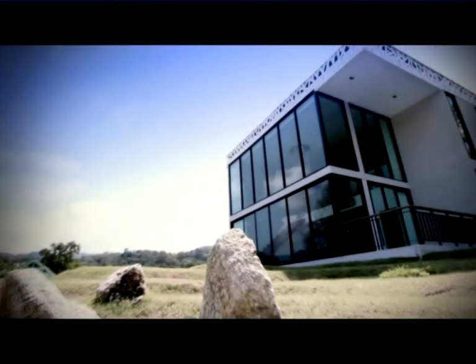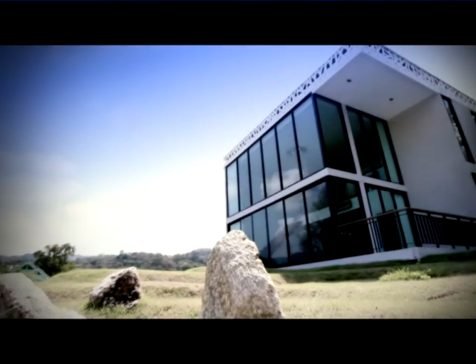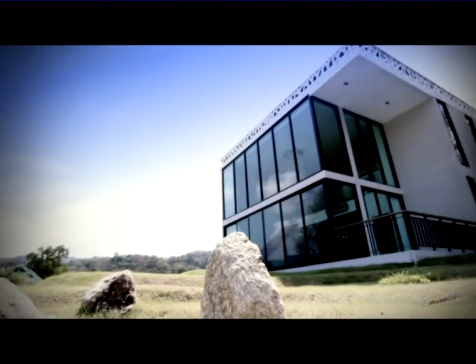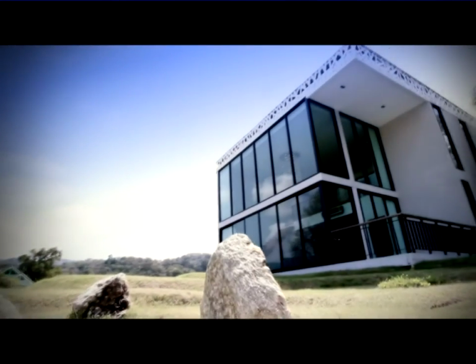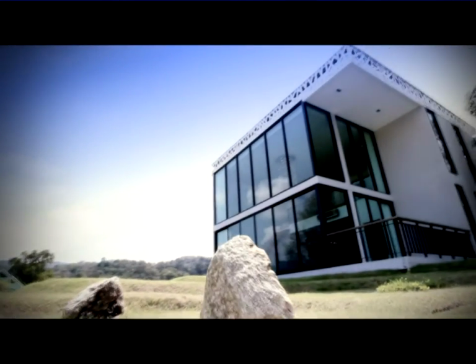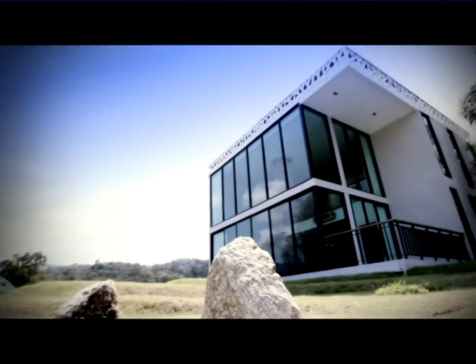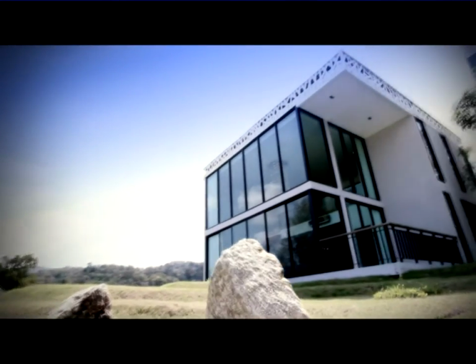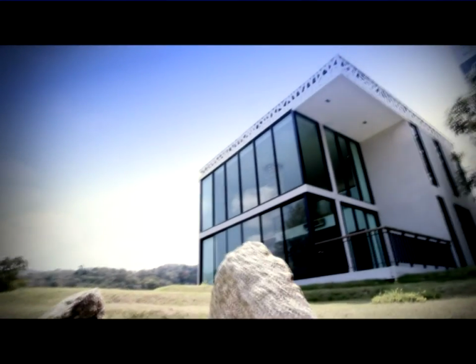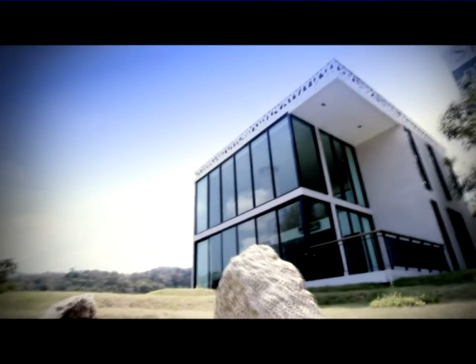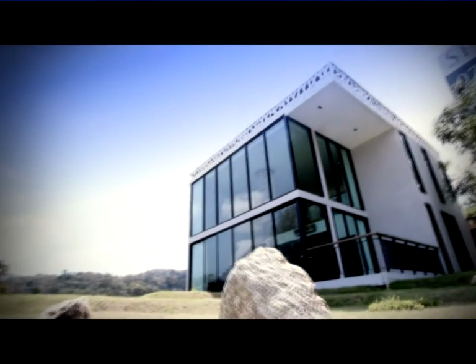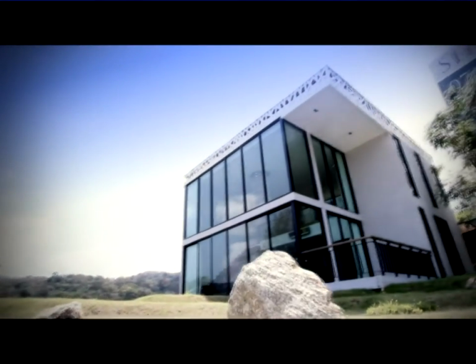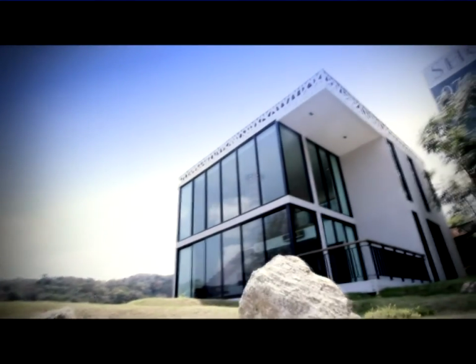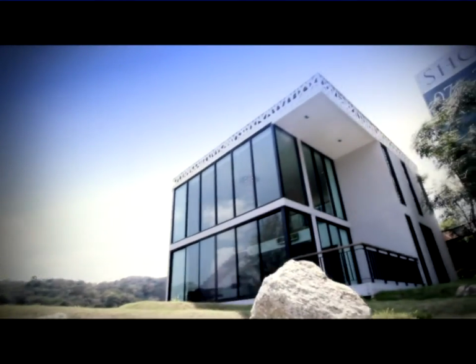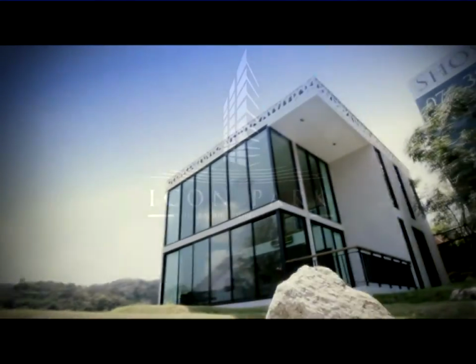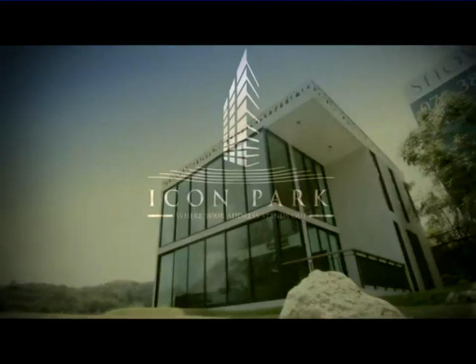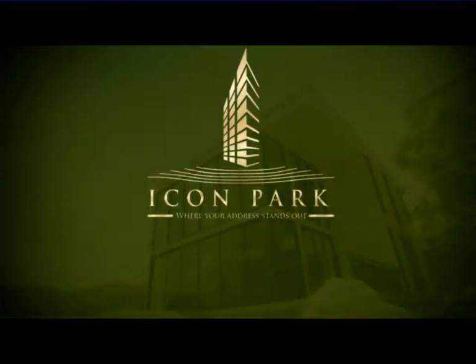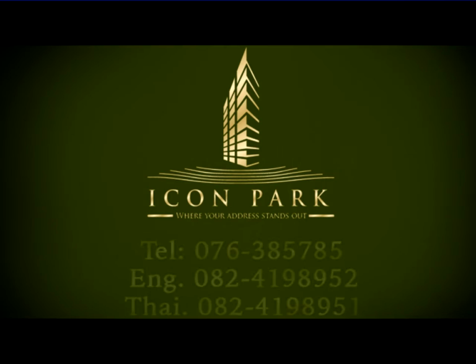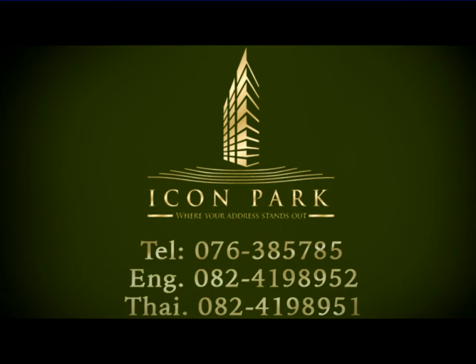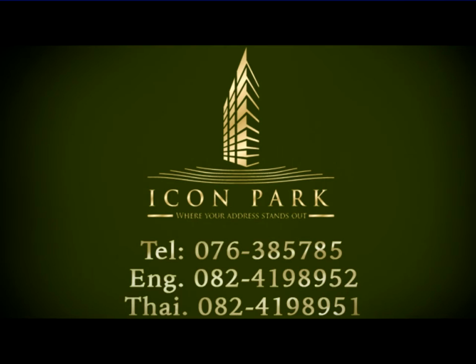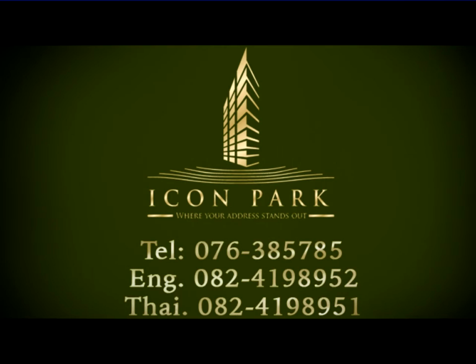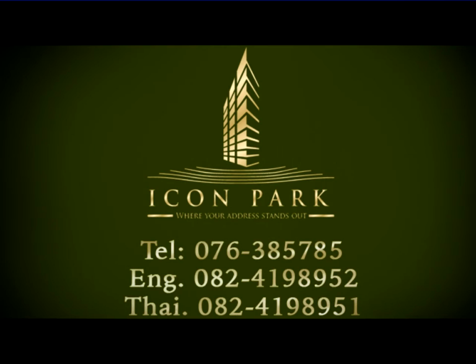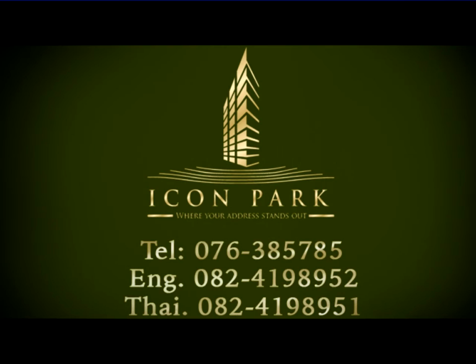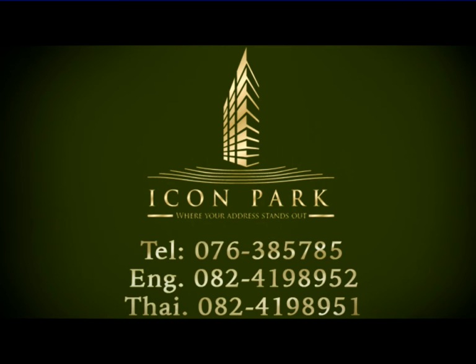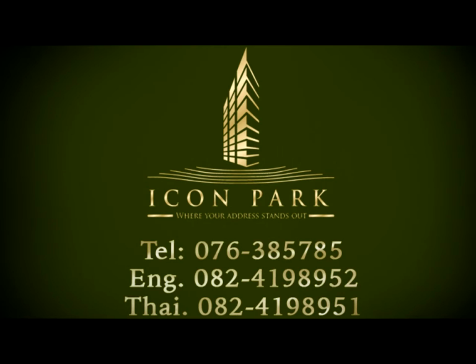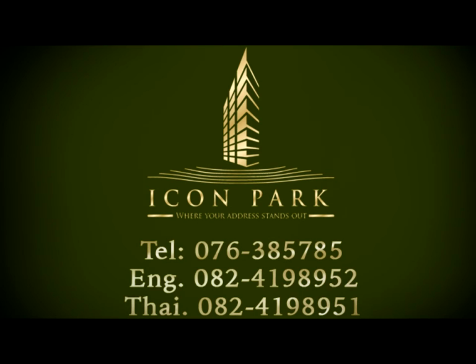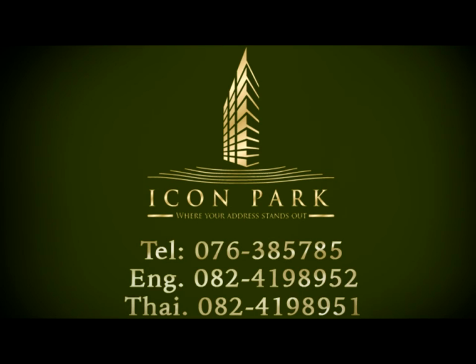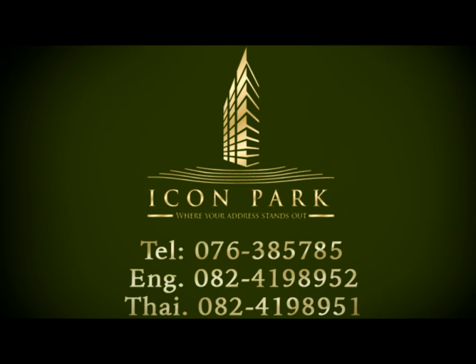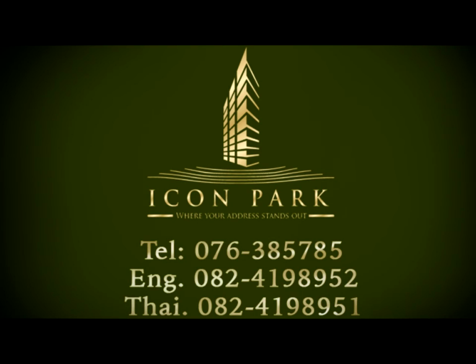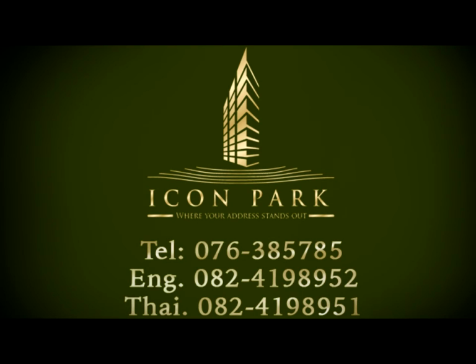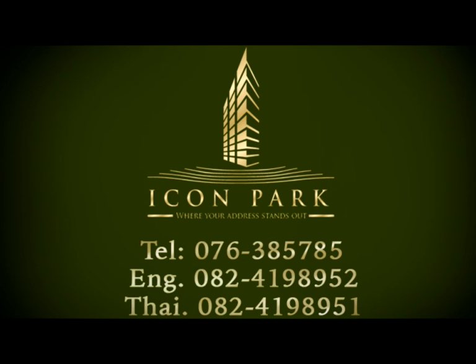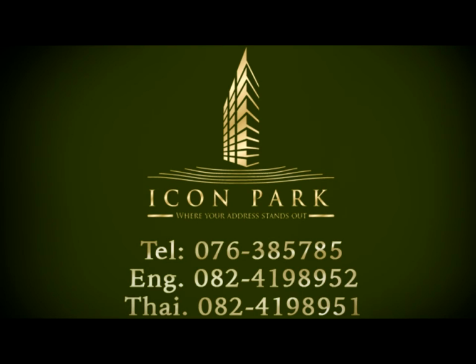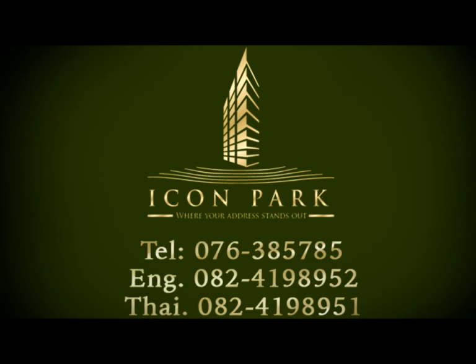Icon Park in the tropical island of Phuket is the perfect second home and real estate investment combined into one.